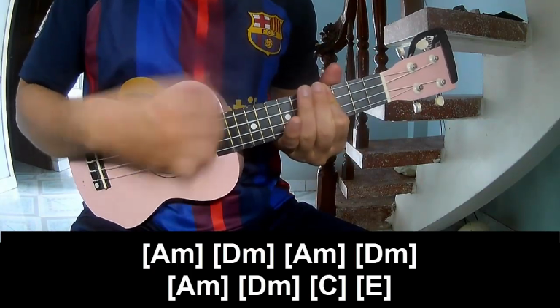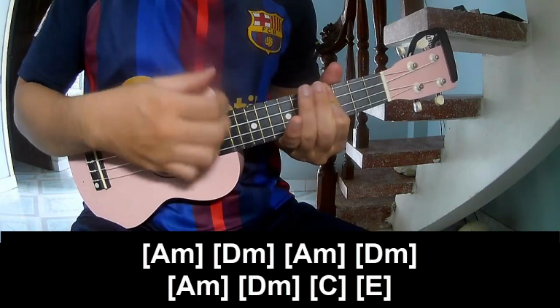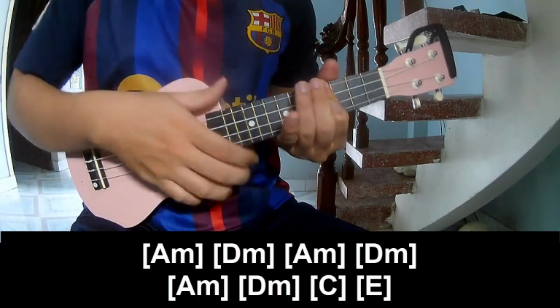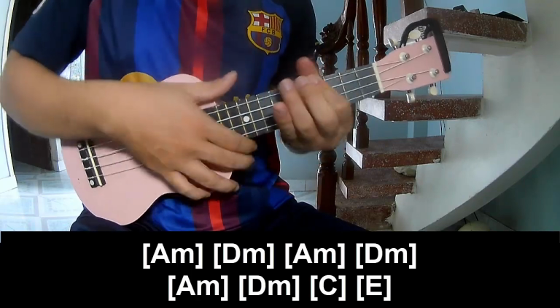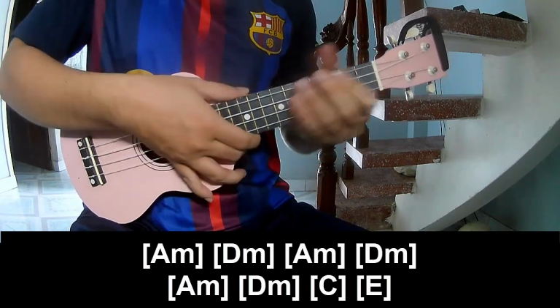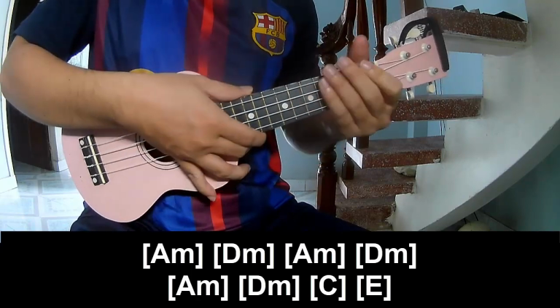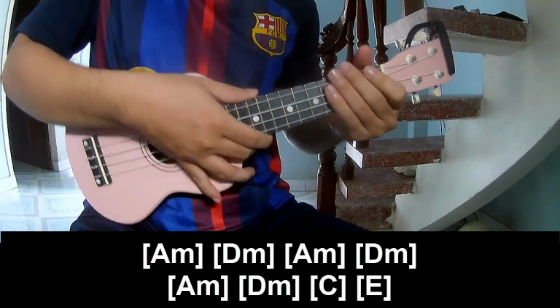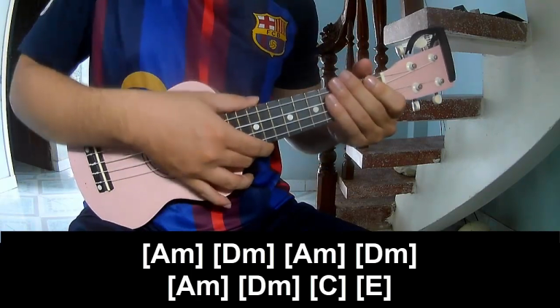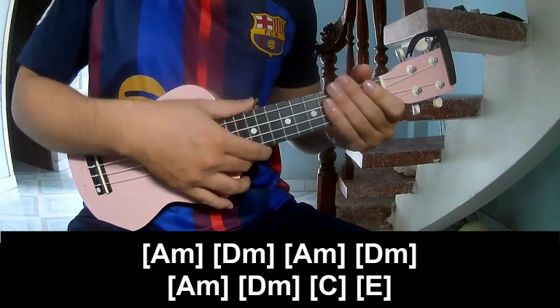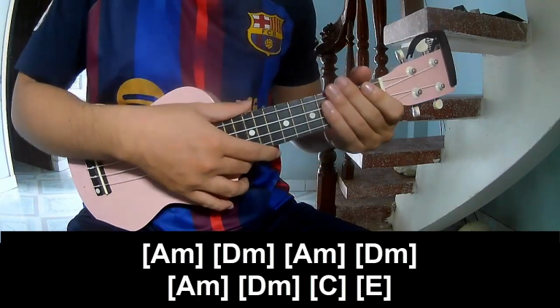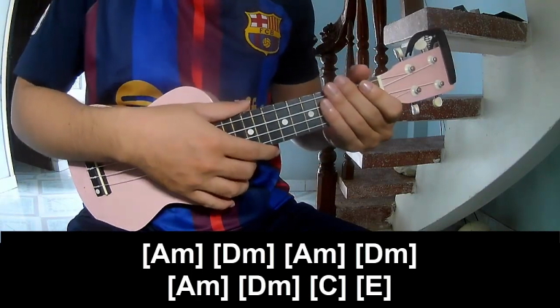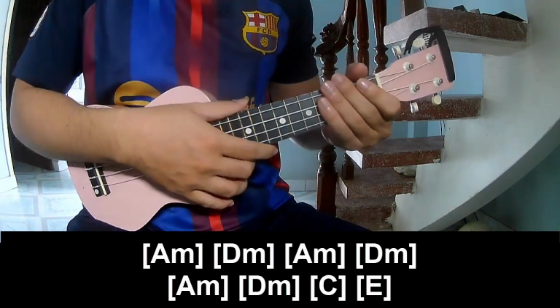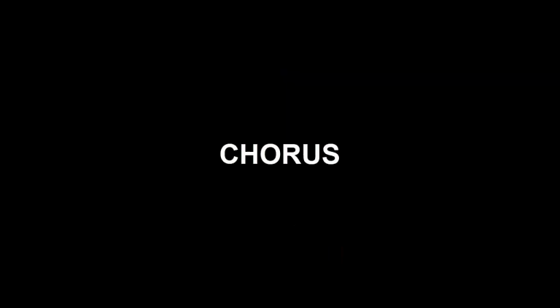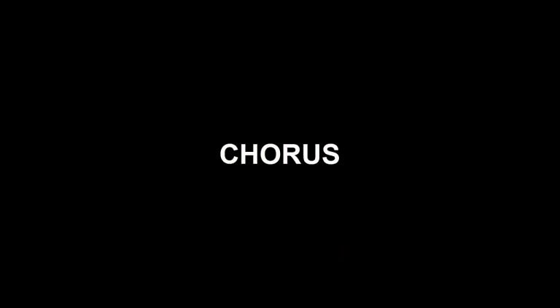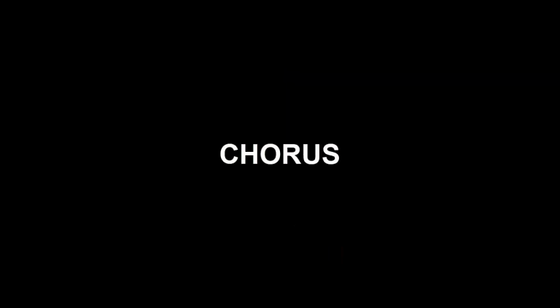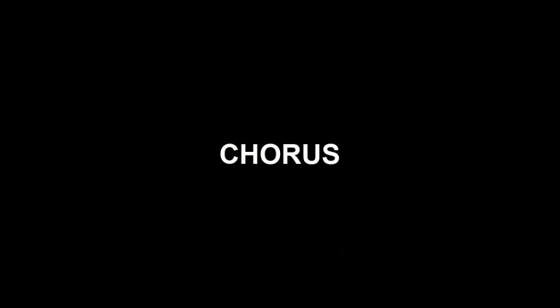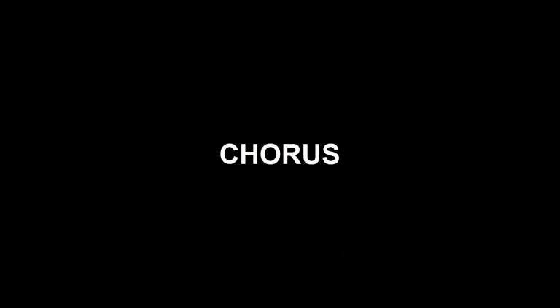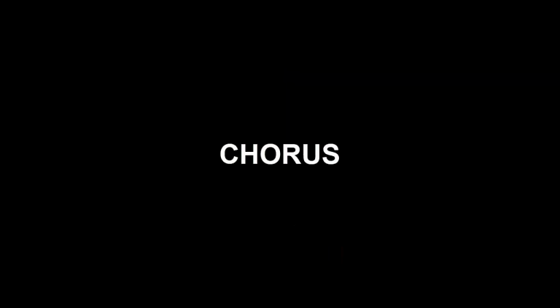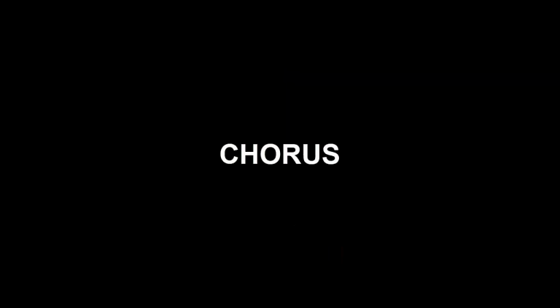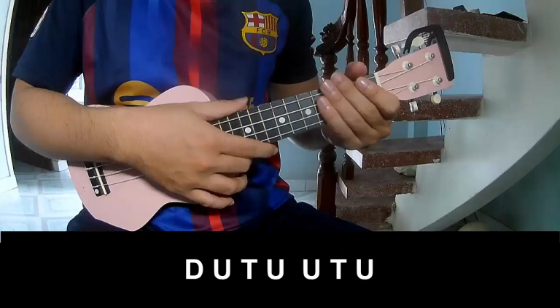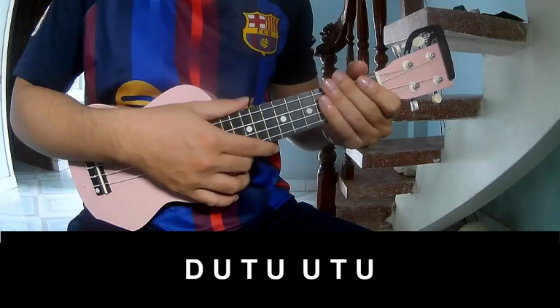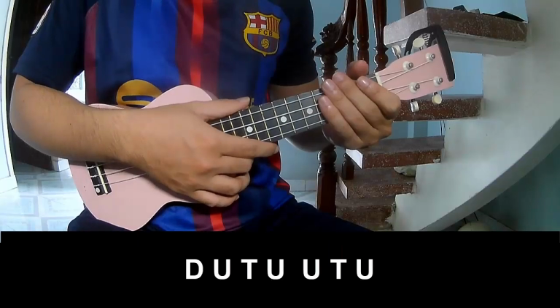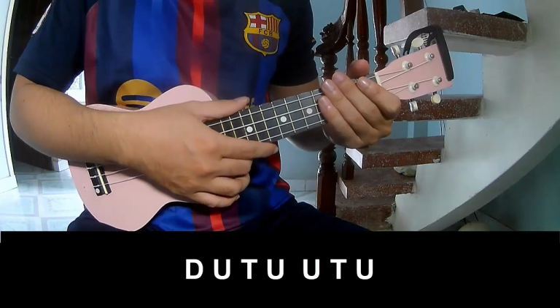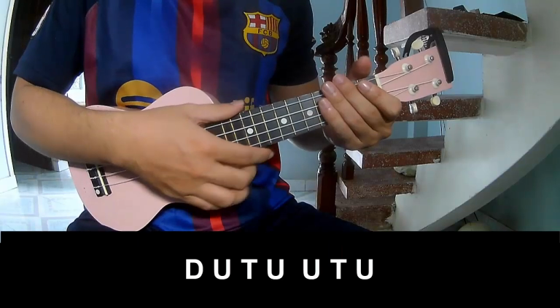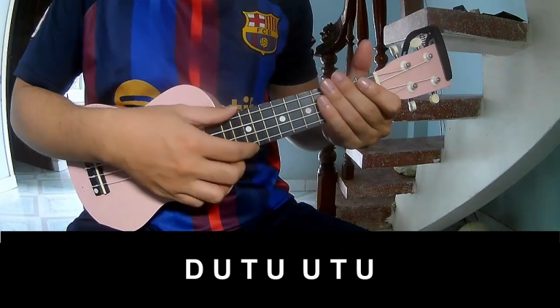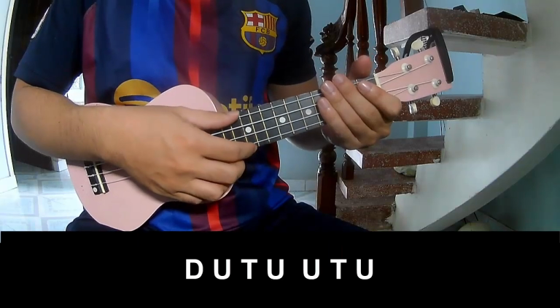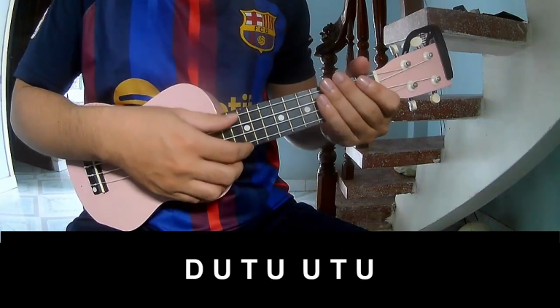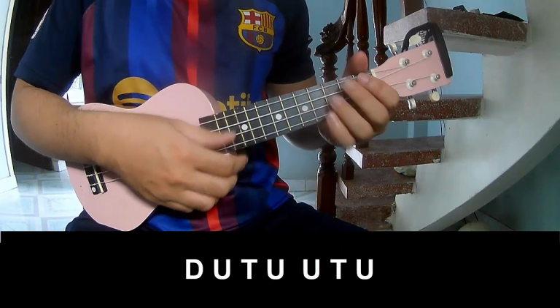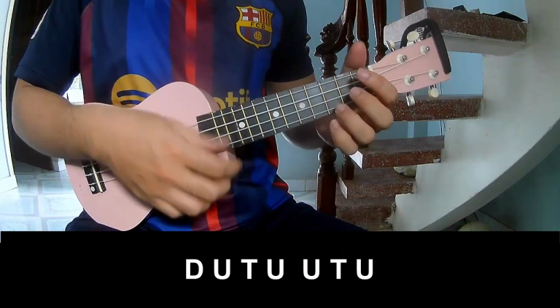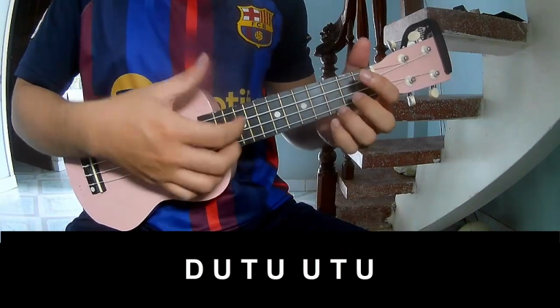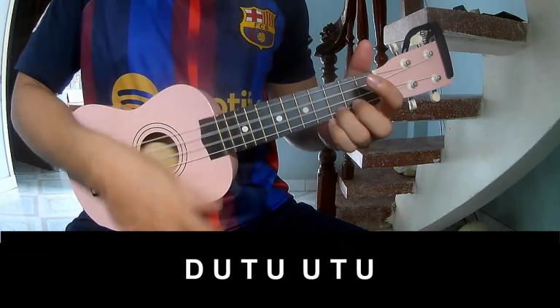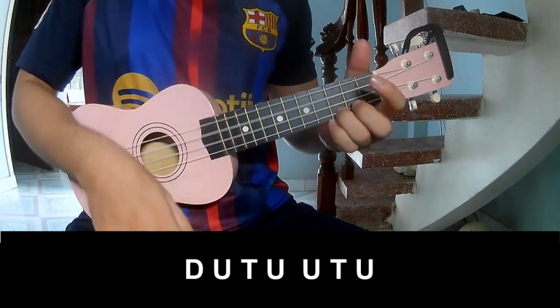And the strum is the same way for that. And do the chords — just play and fingerpick.